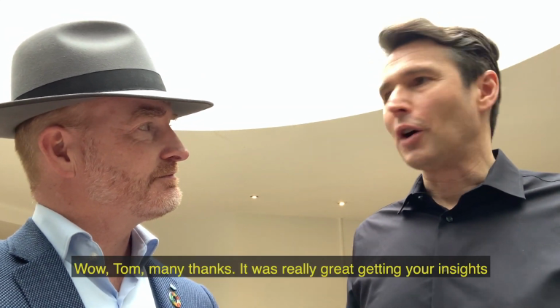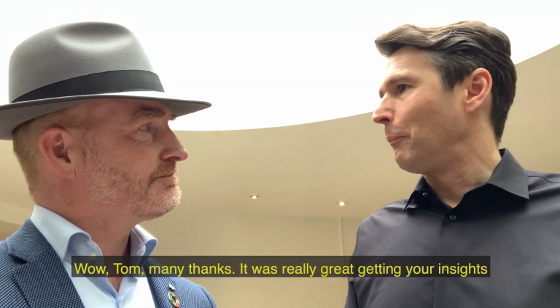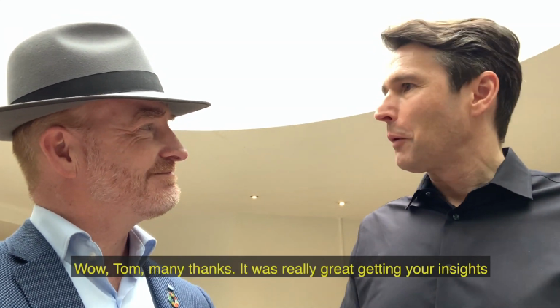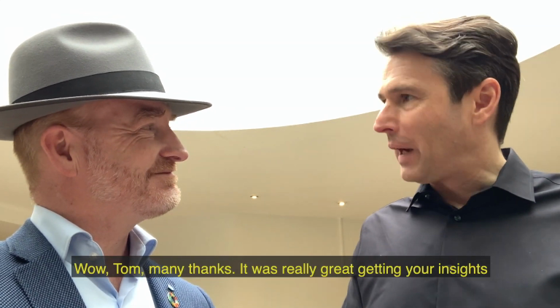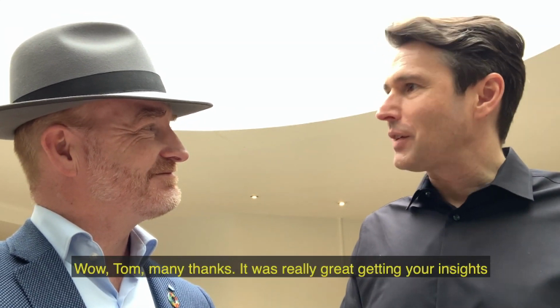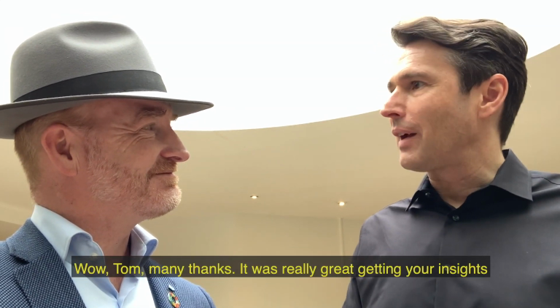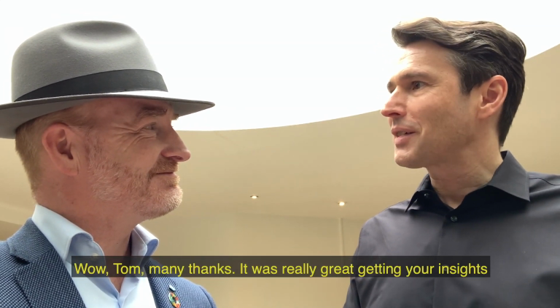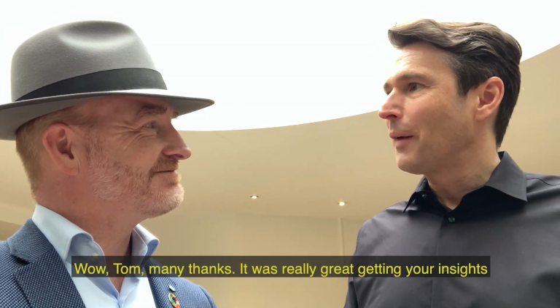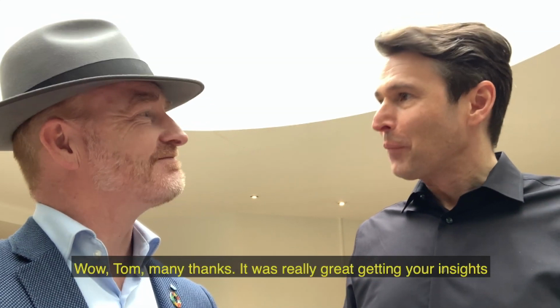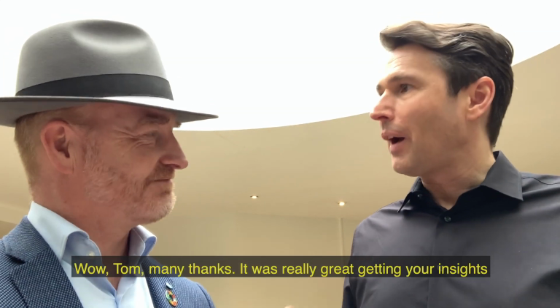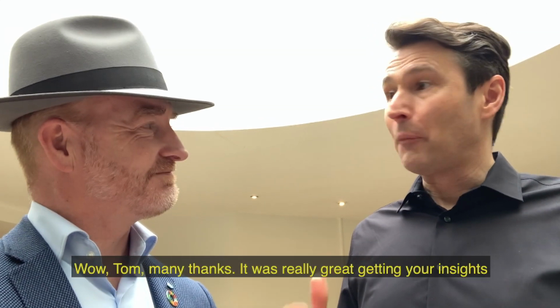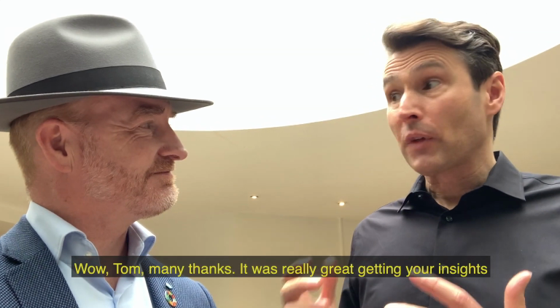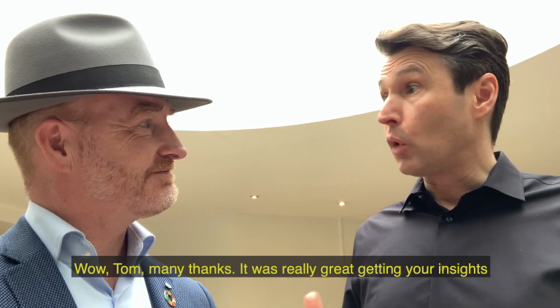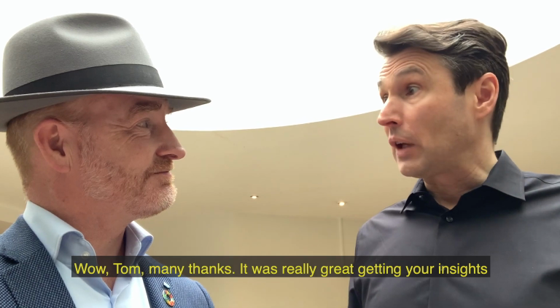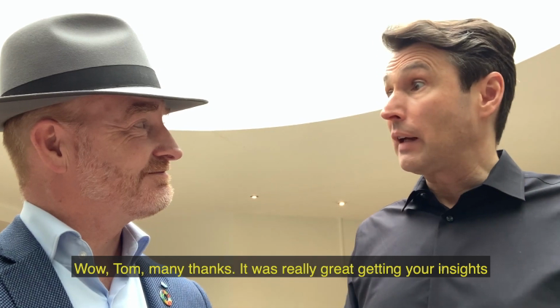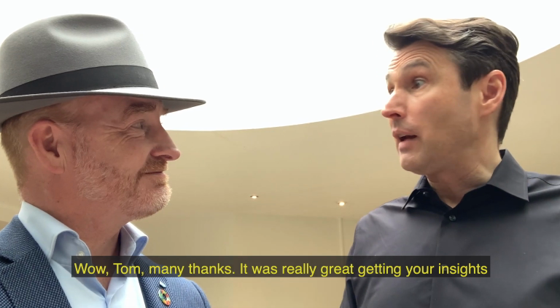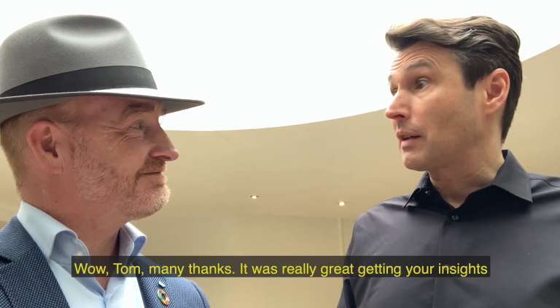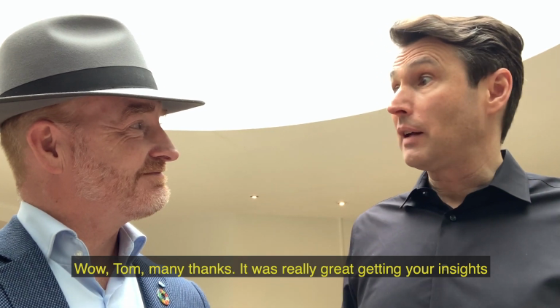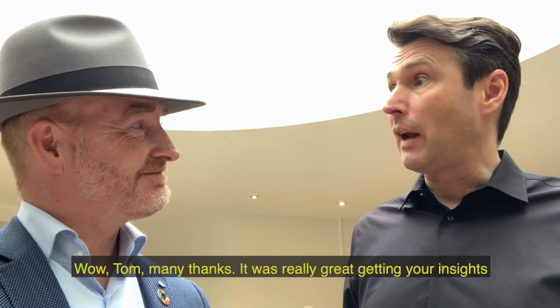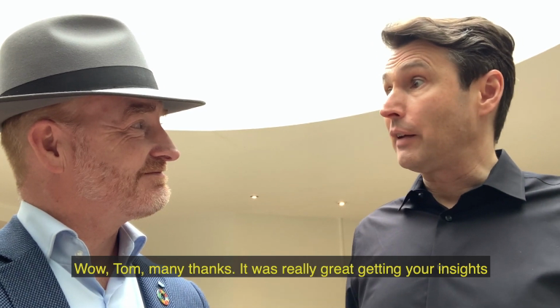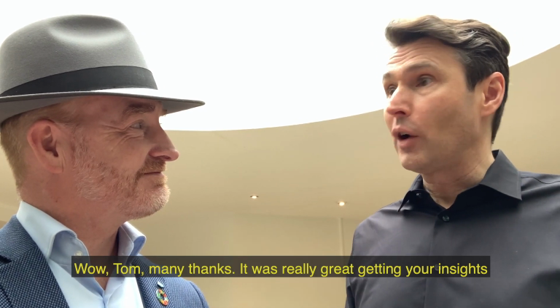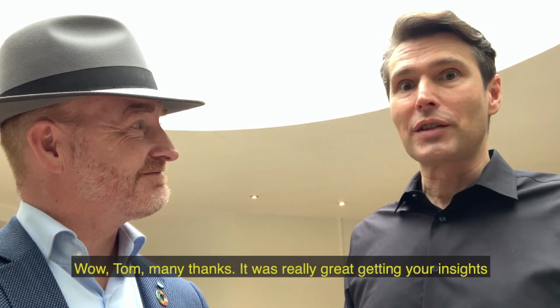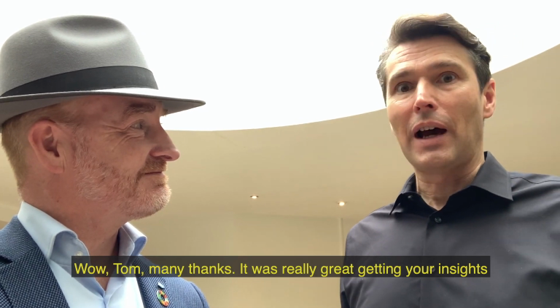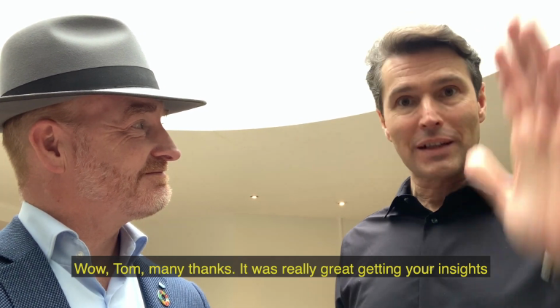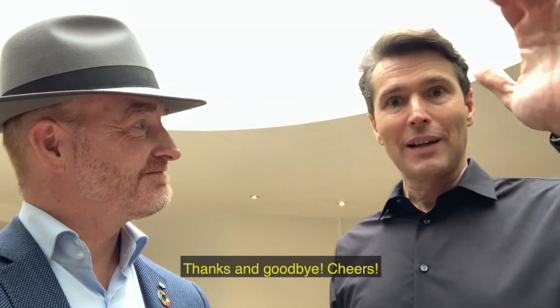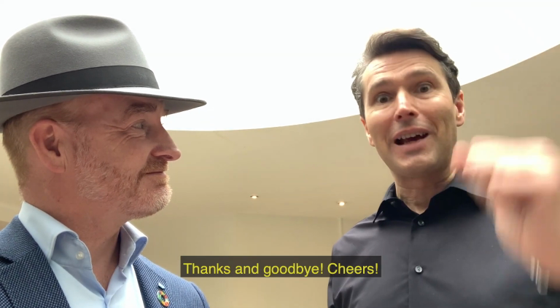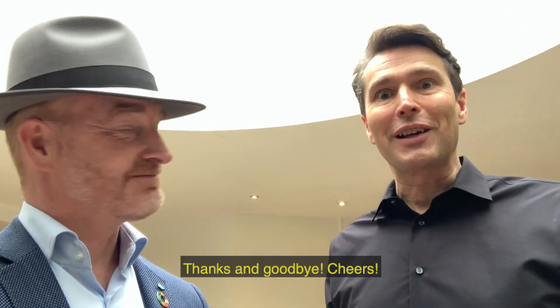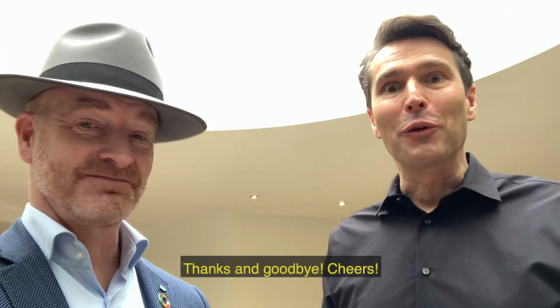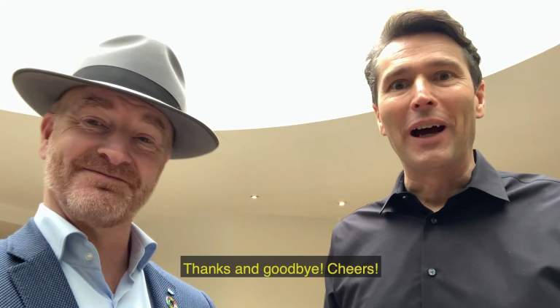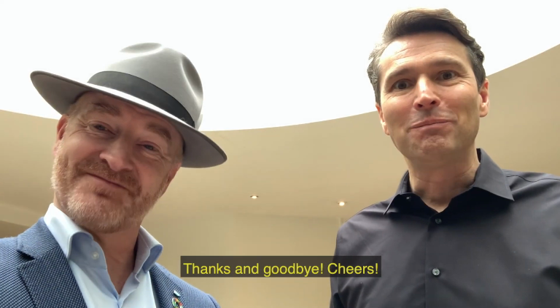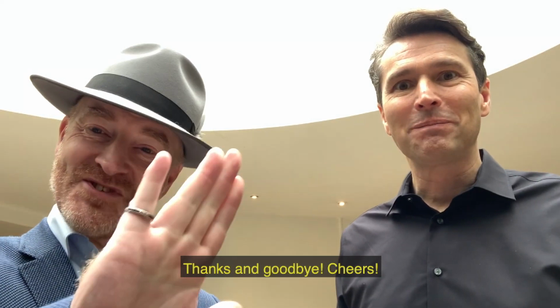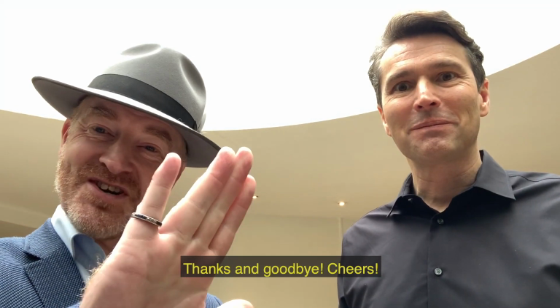Tom, many thanks. It was really great getting your insight. Thanks and goodbye. Cheers.